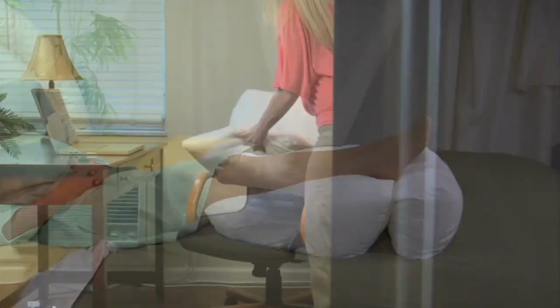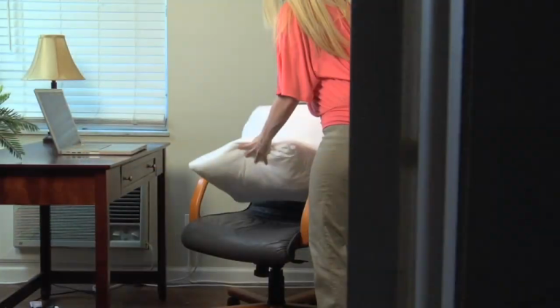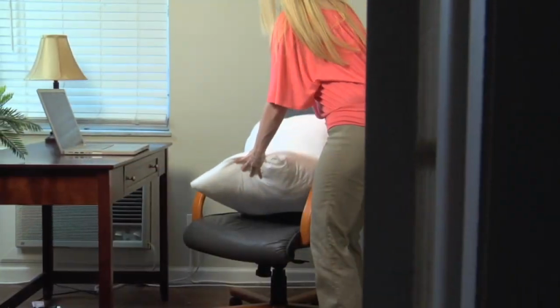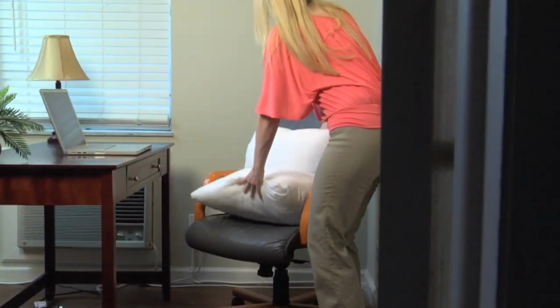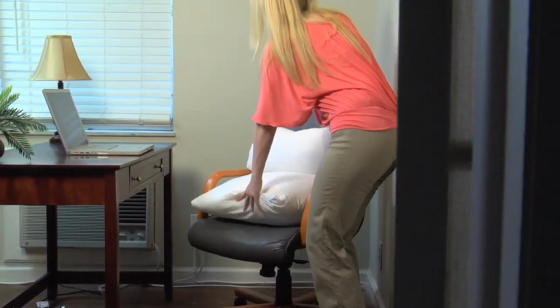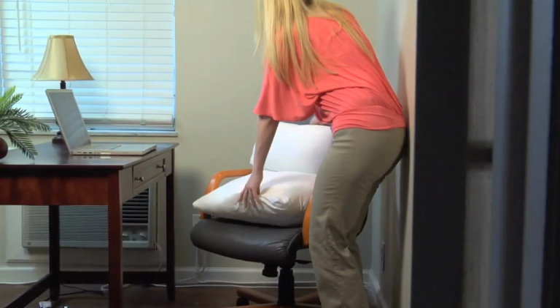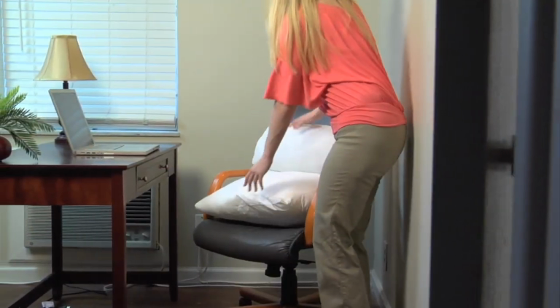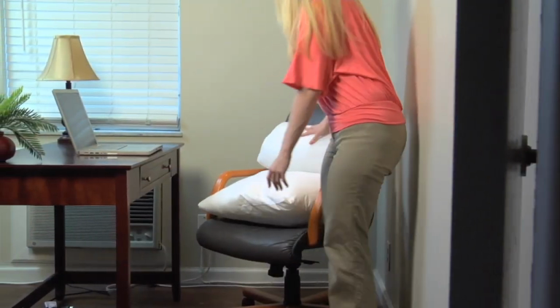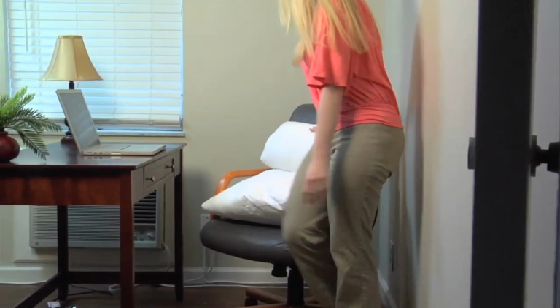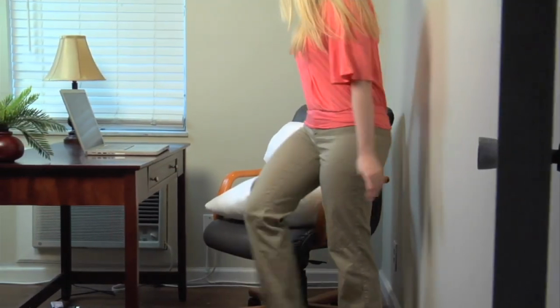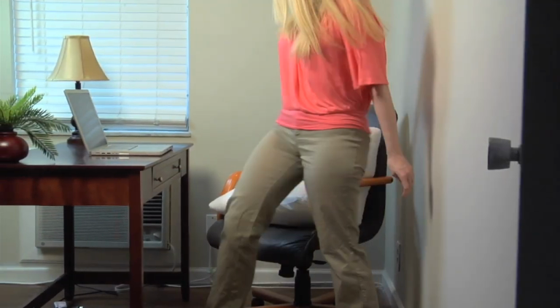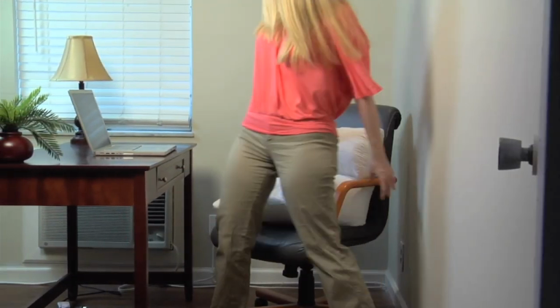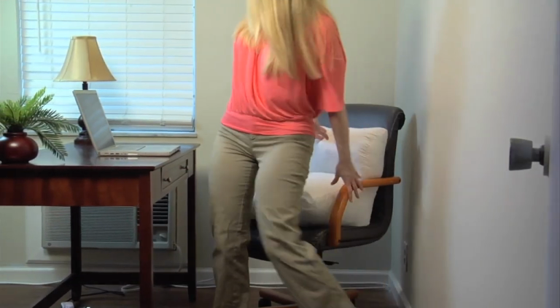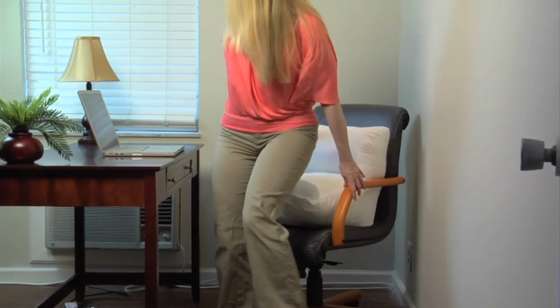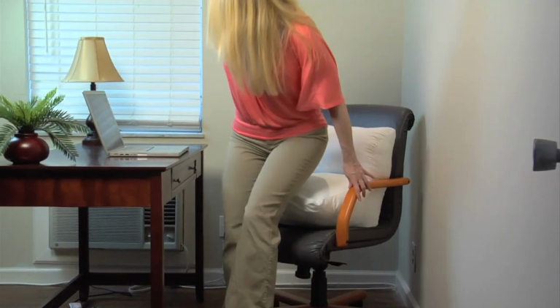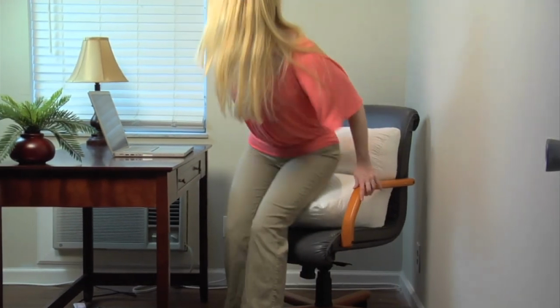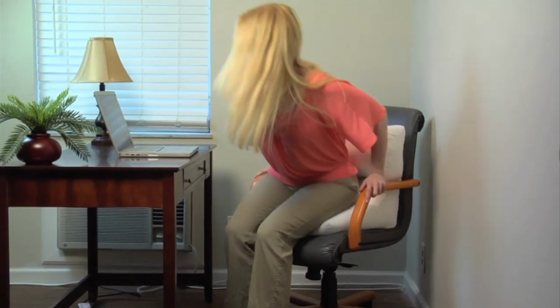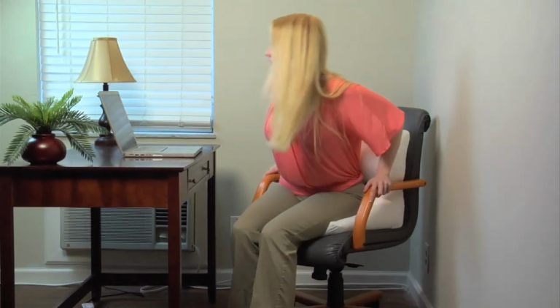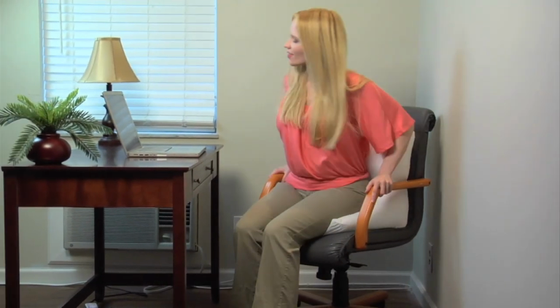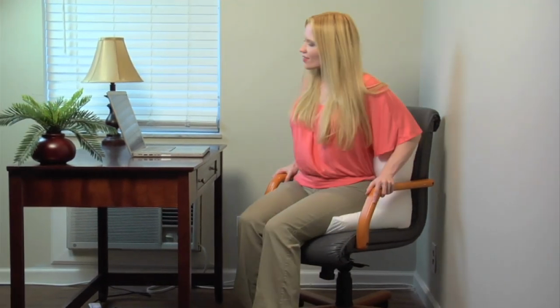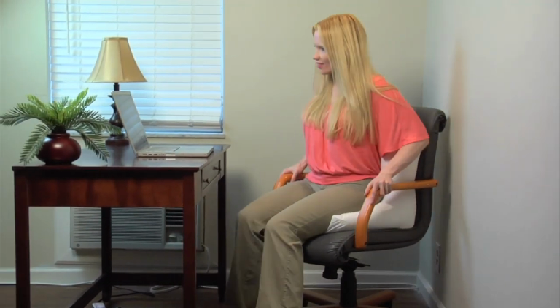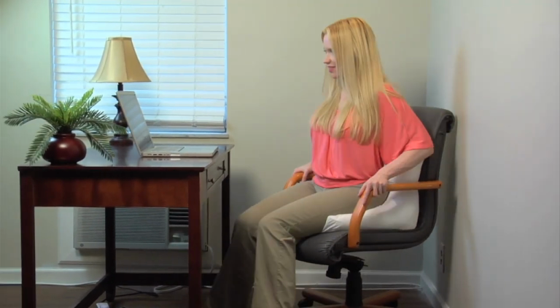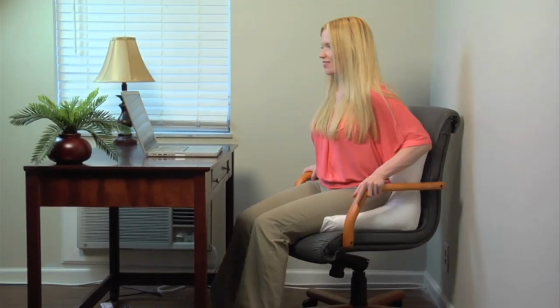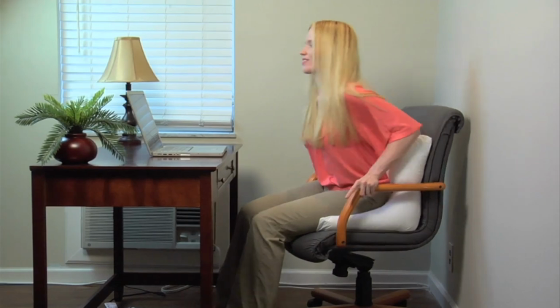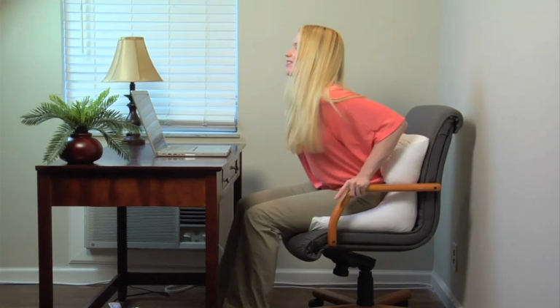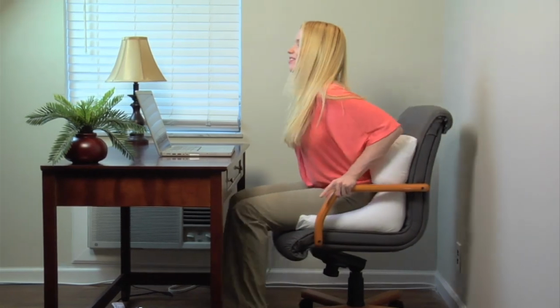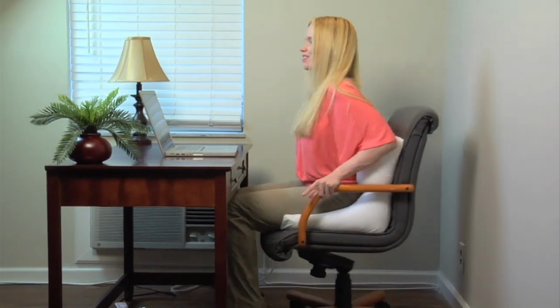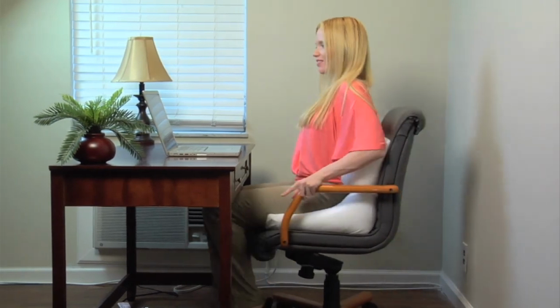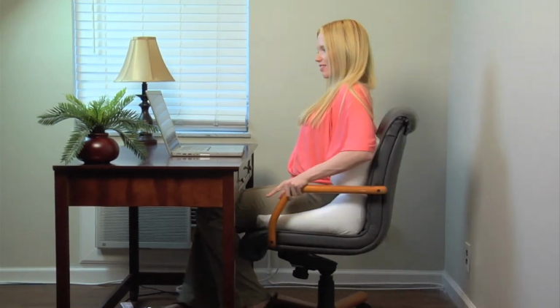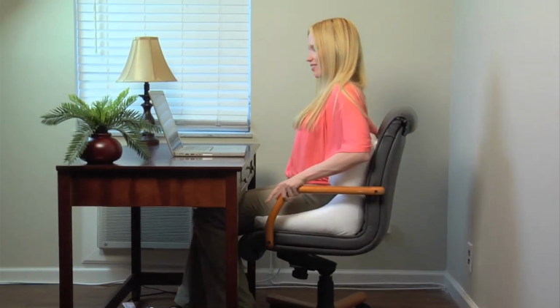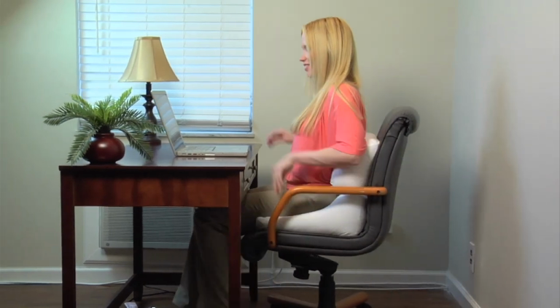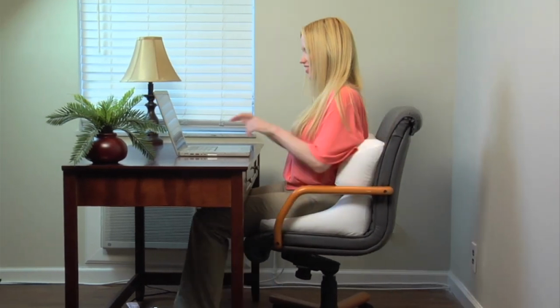Flip it into your favorite chair to cushion your seat and comfort your low back and lumbar — at work or home.